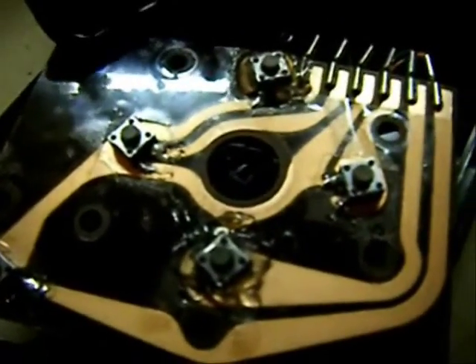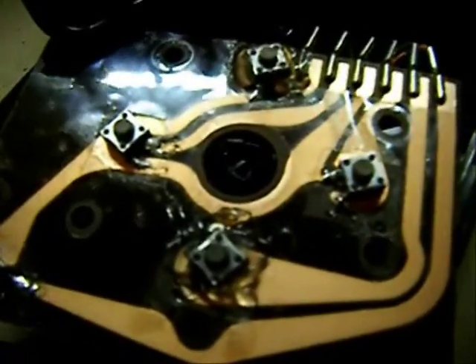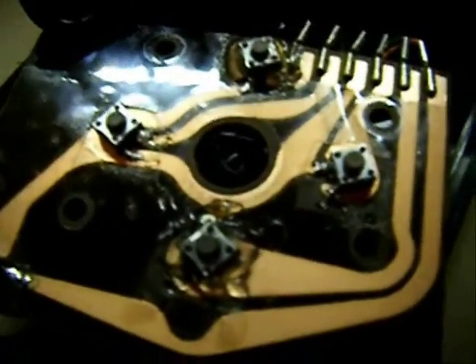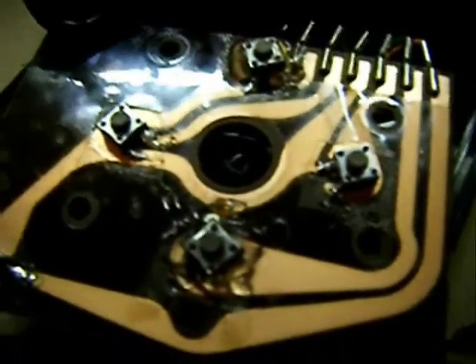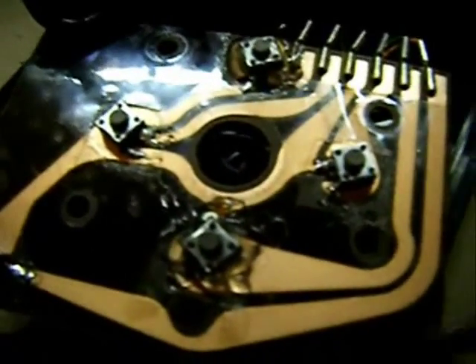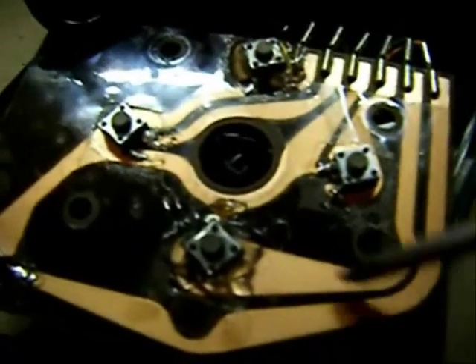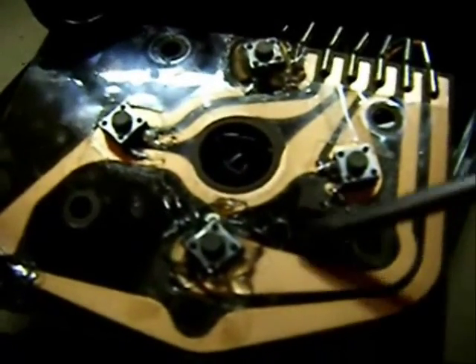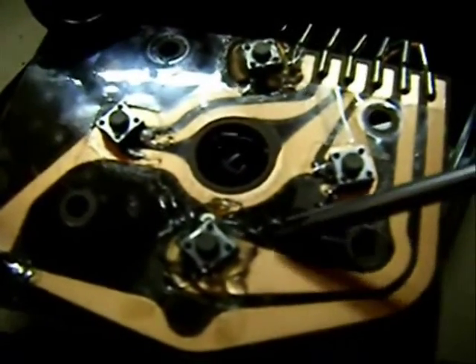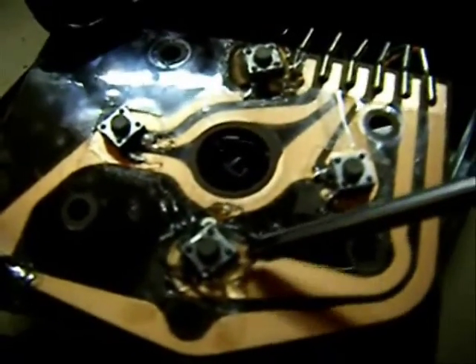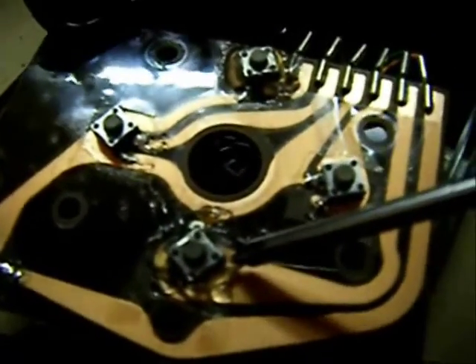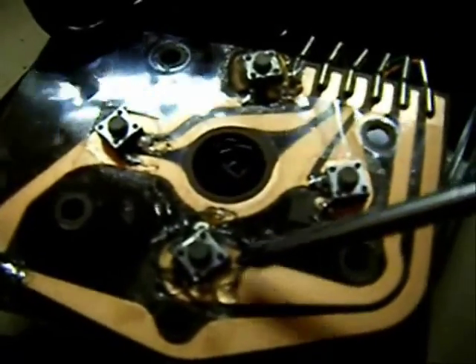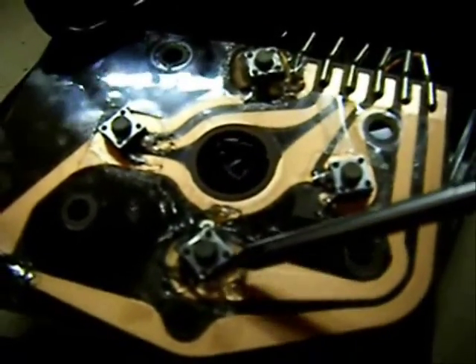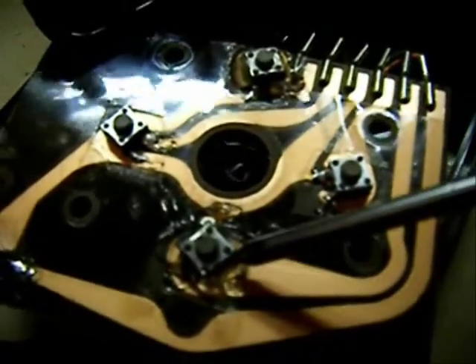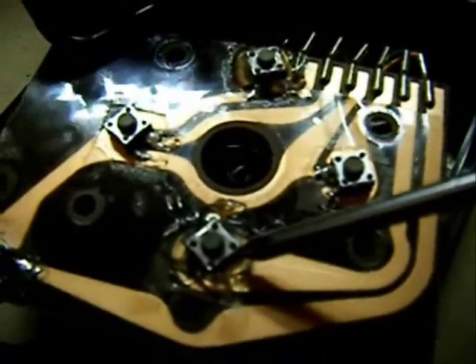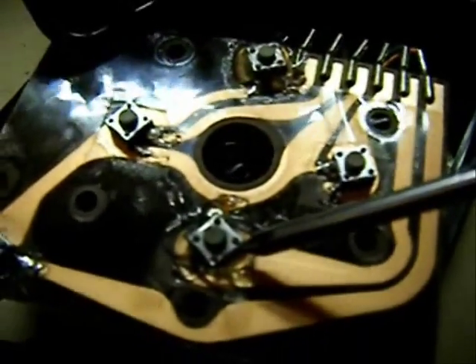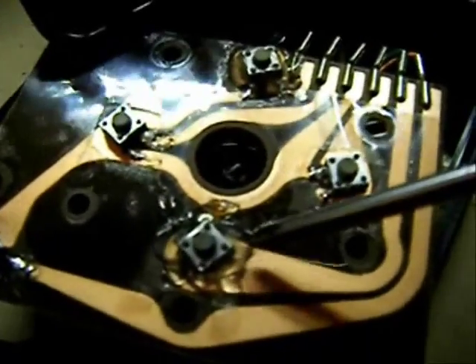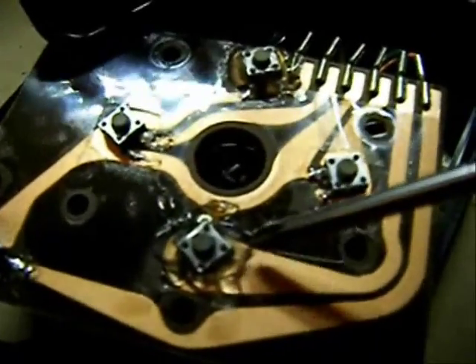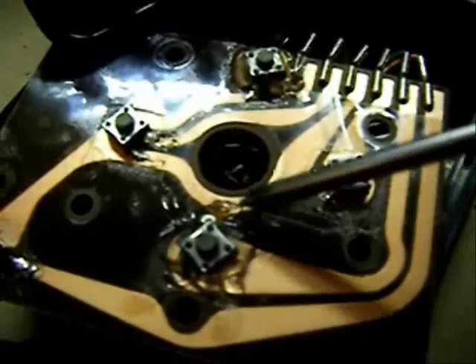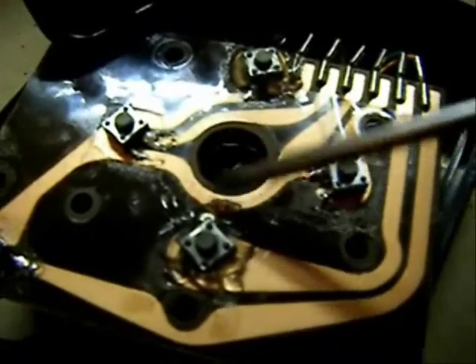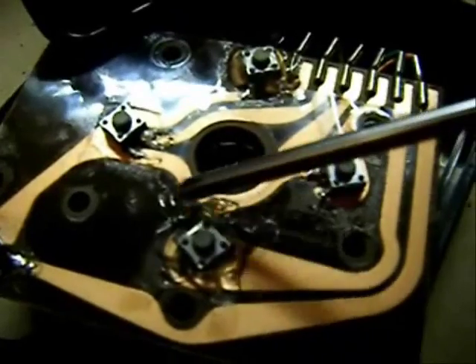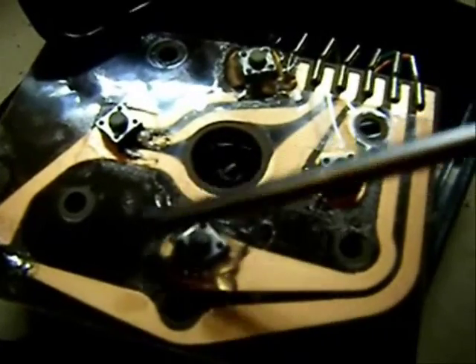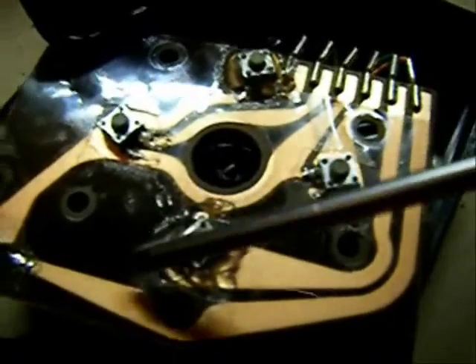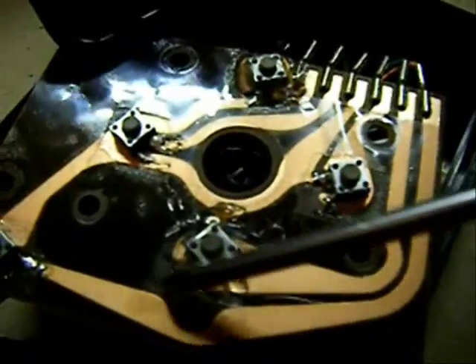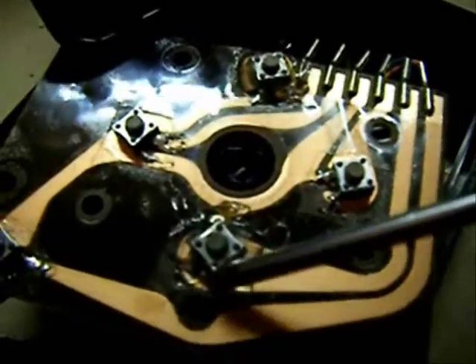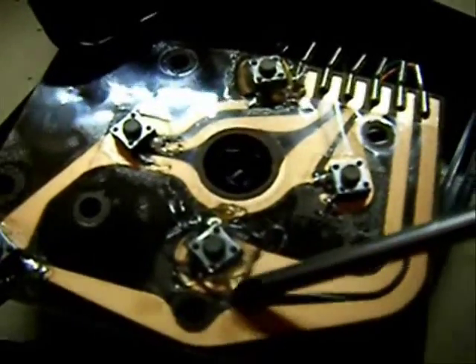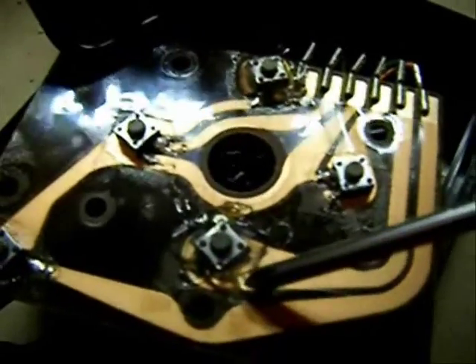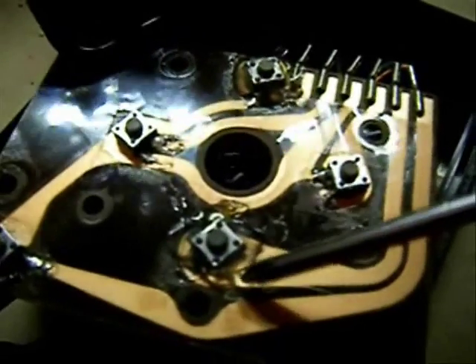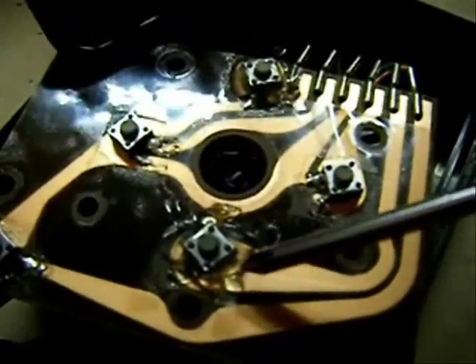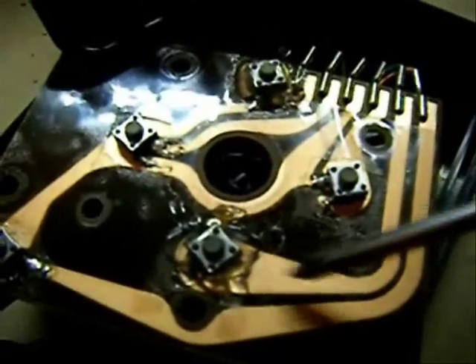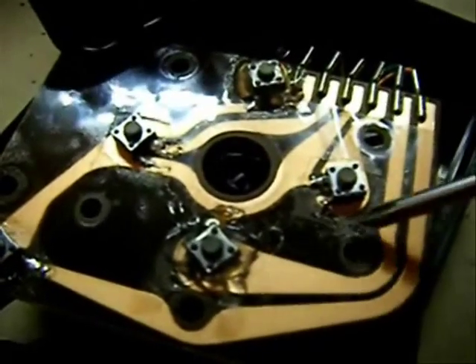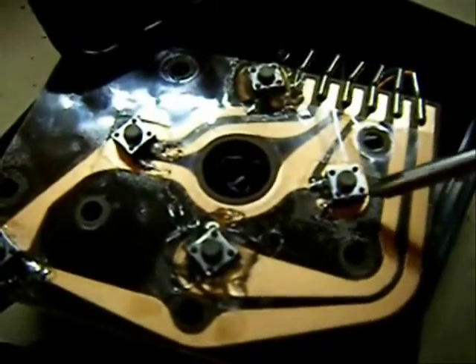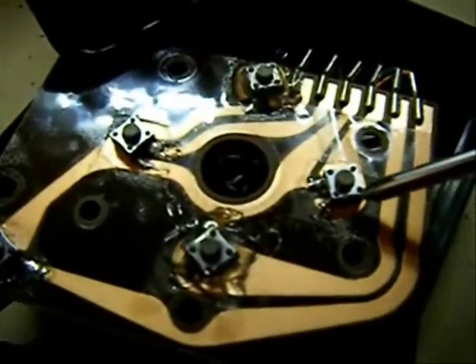Once I soldered them to the circuit board, I put some hot glue around them to hold them in place.